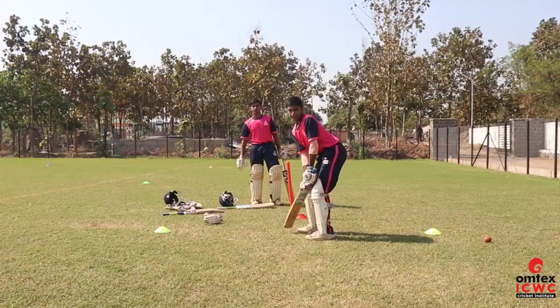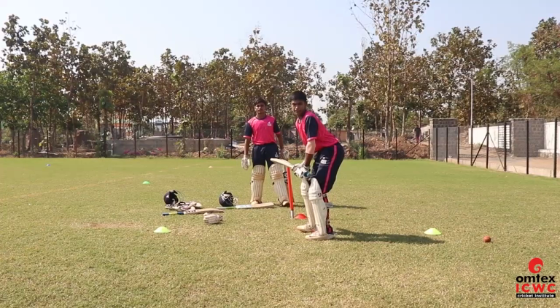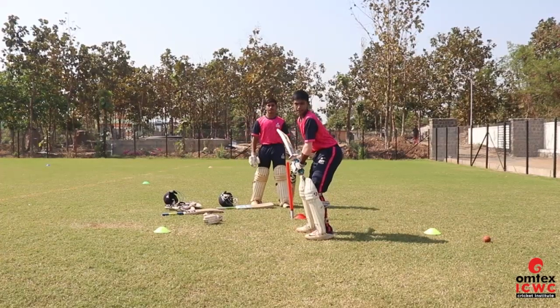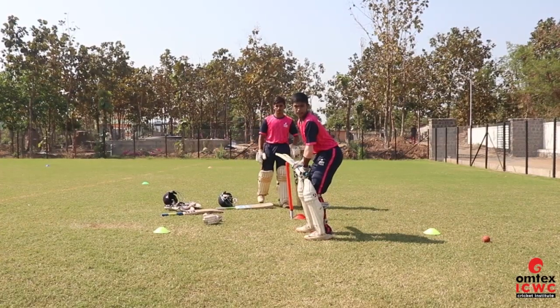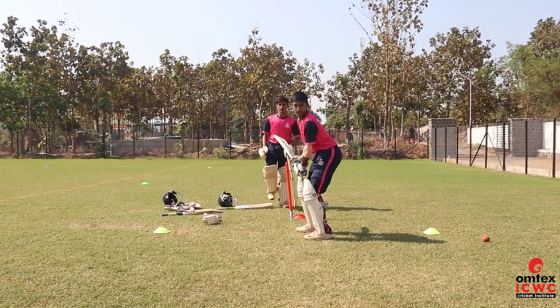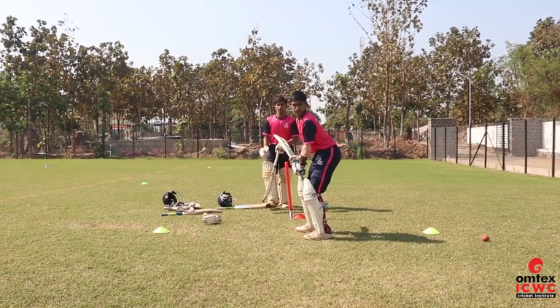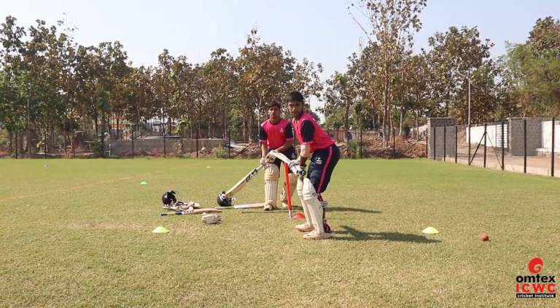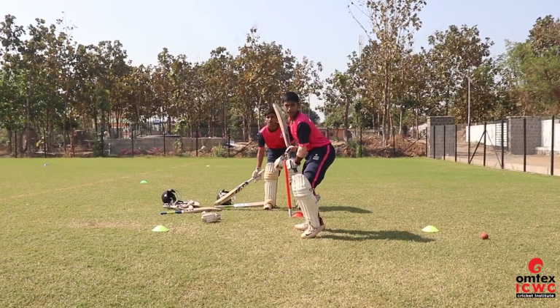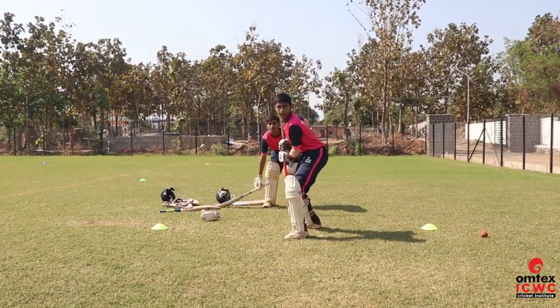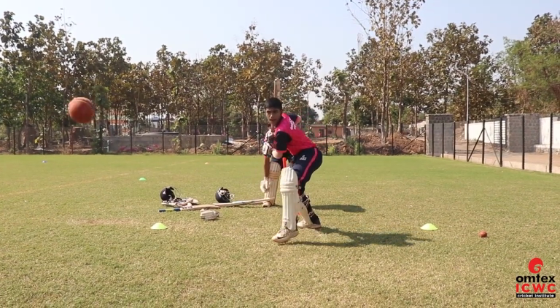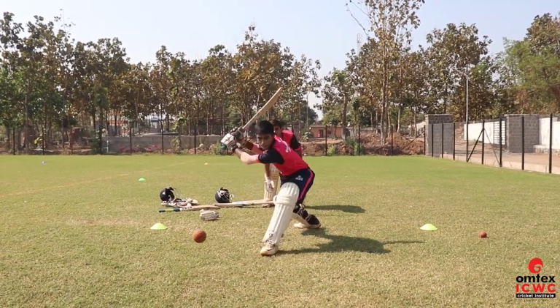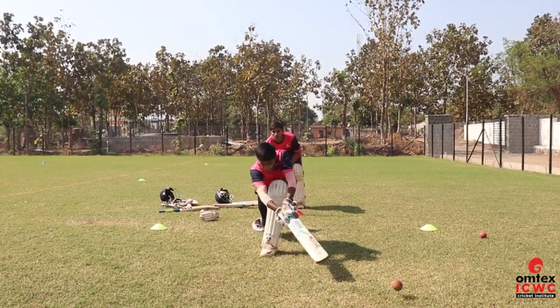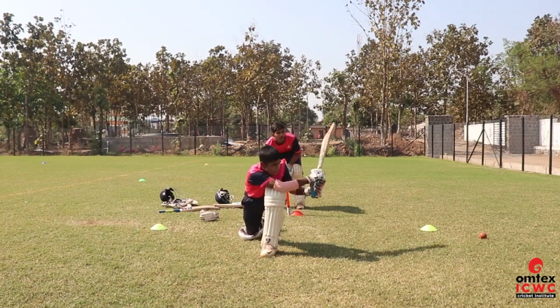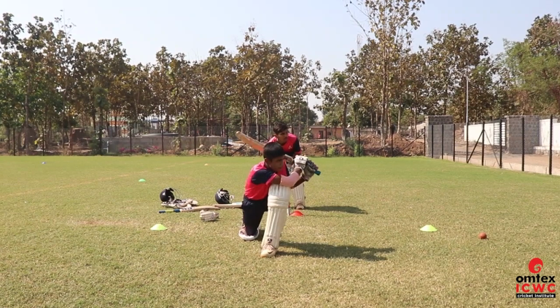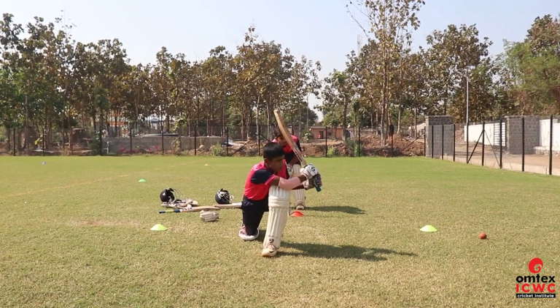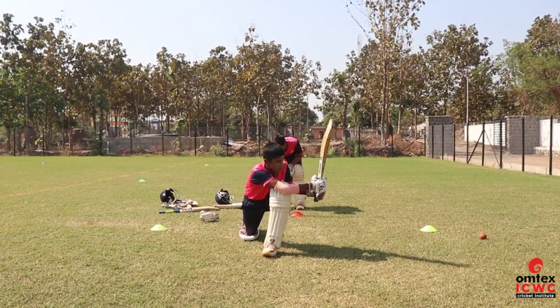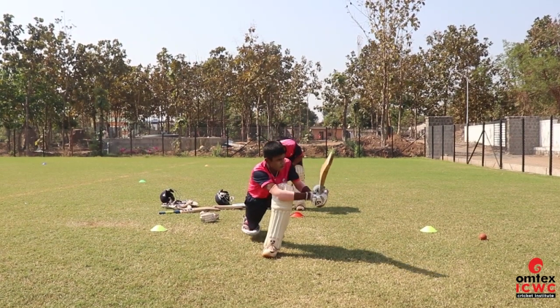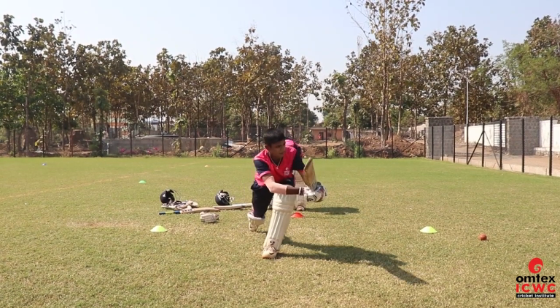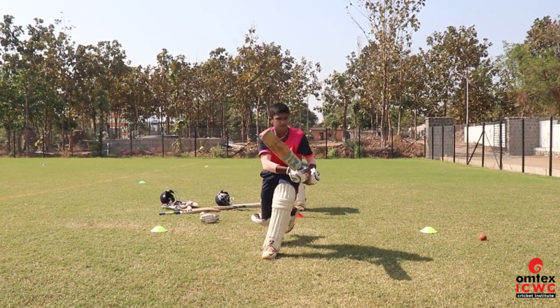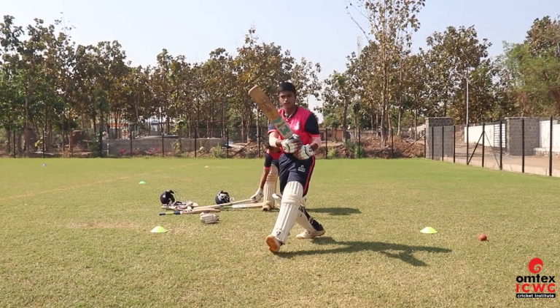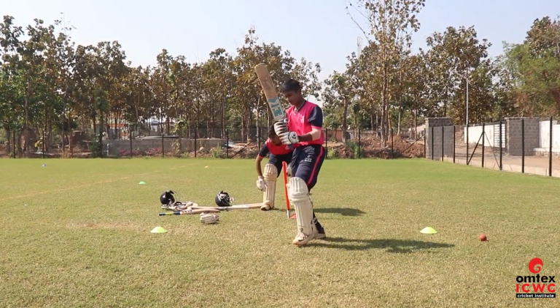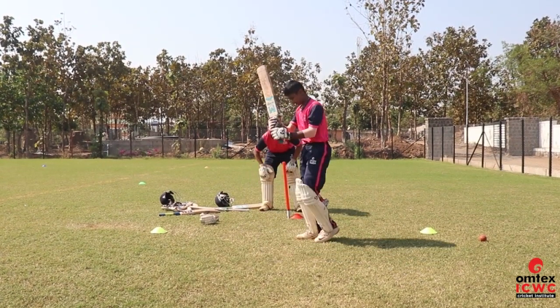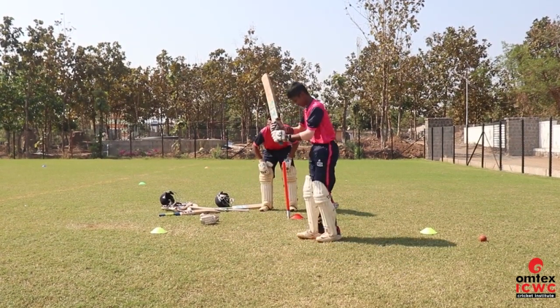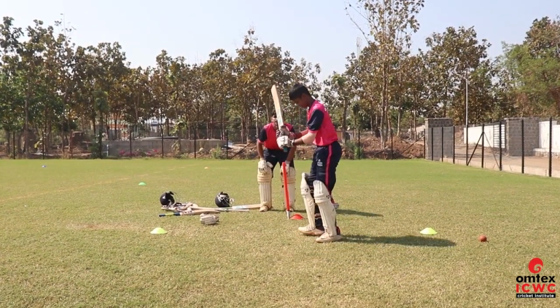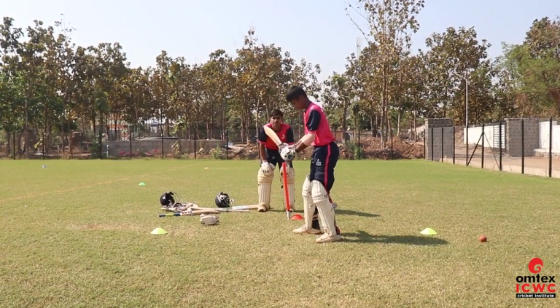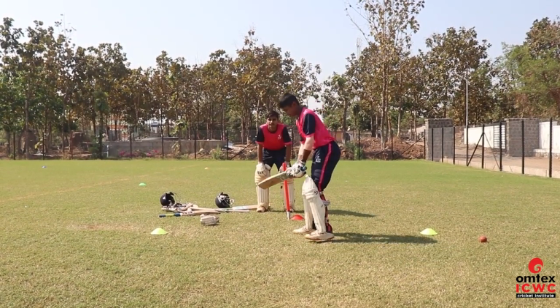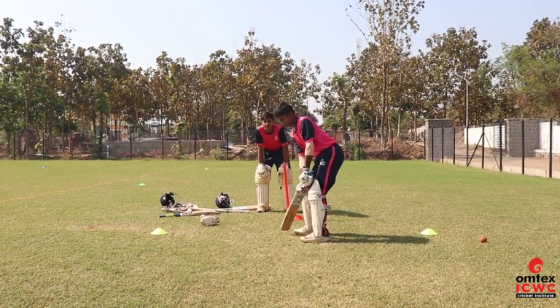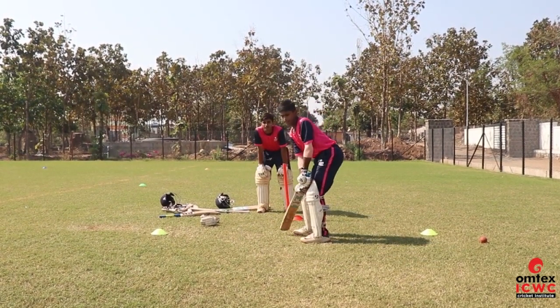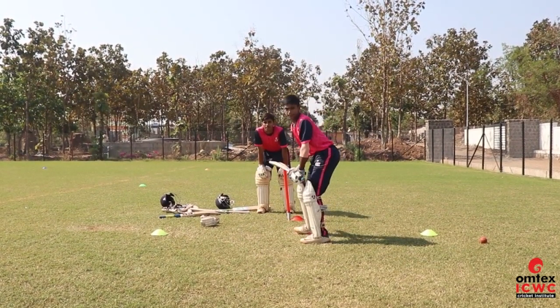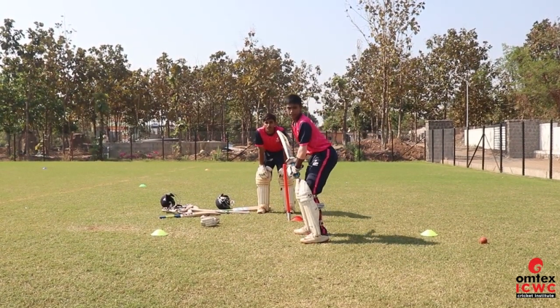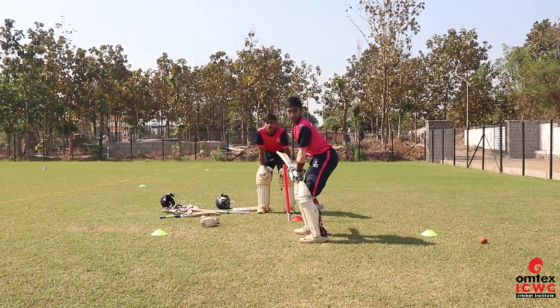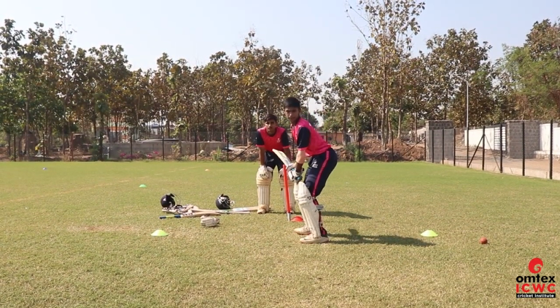There is no bounce on the kick. Lovely, shot! Try to play on the square leg.